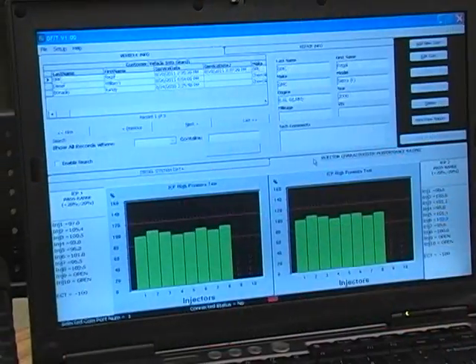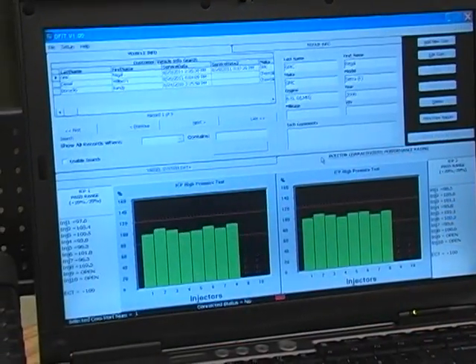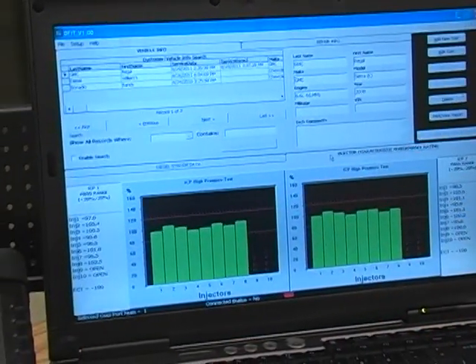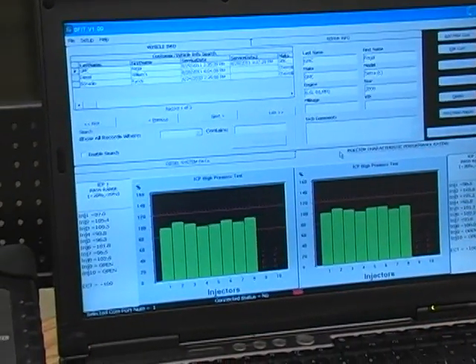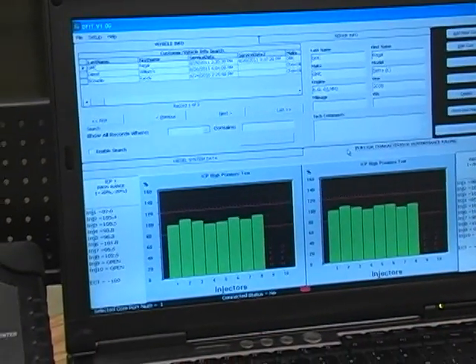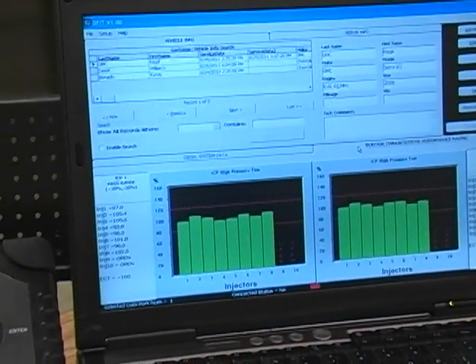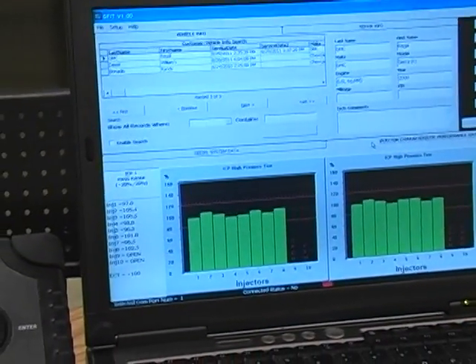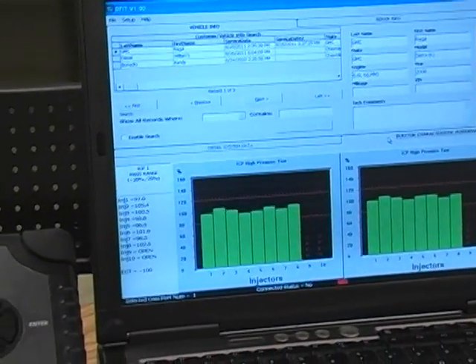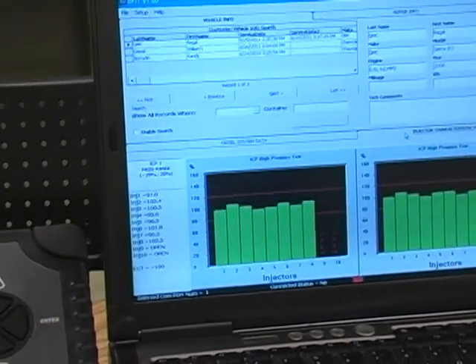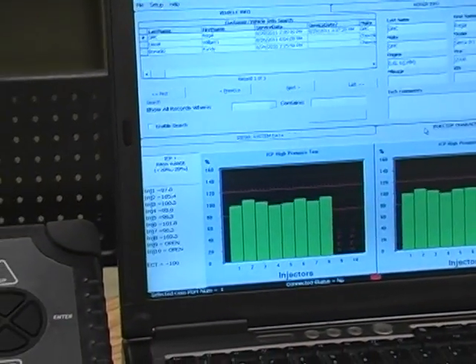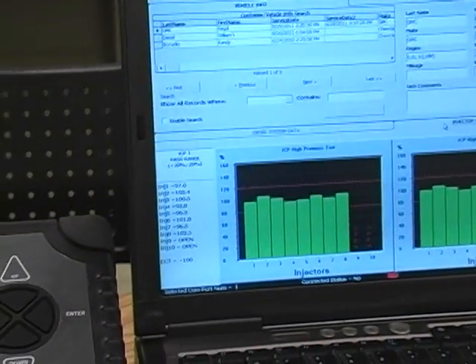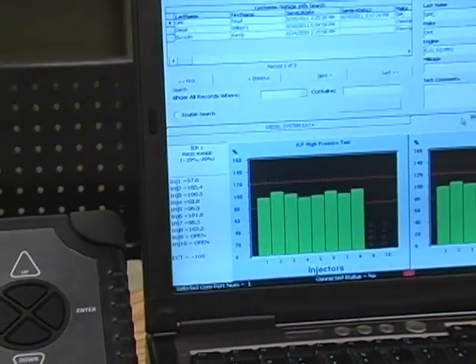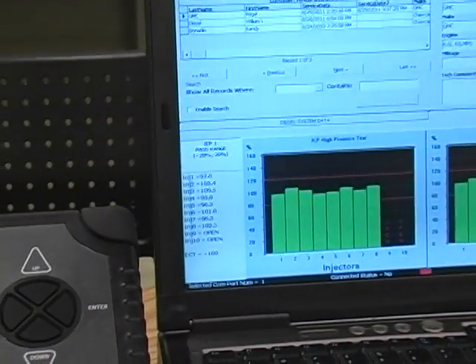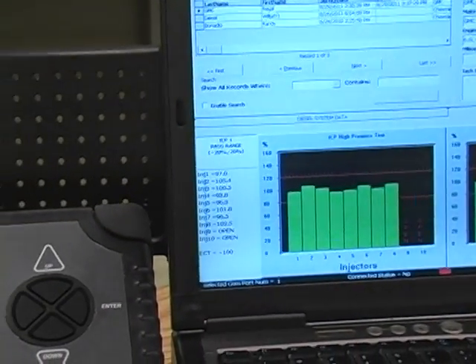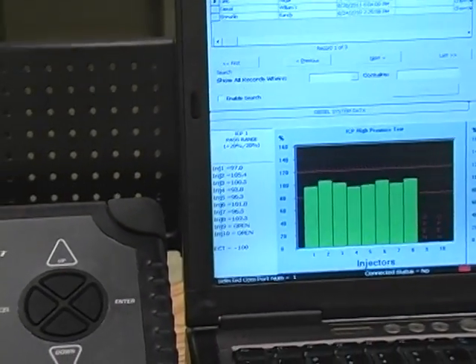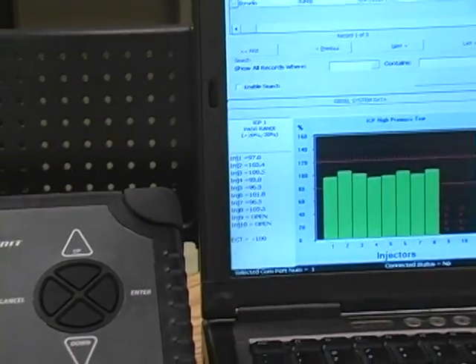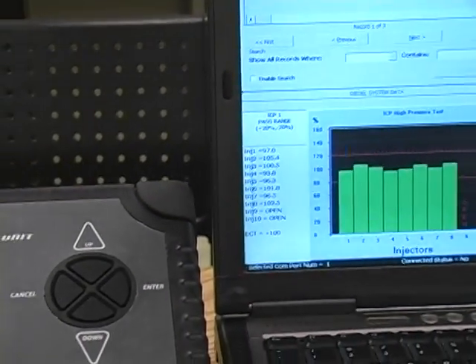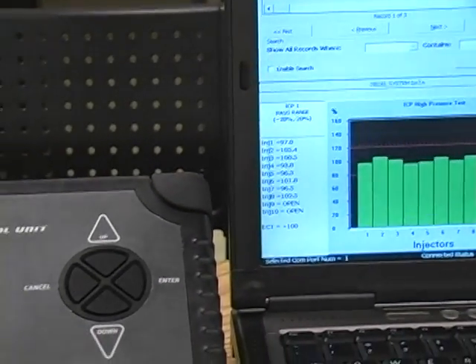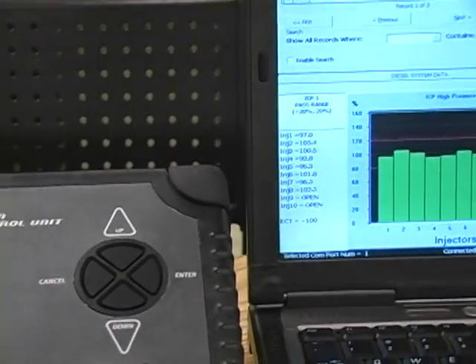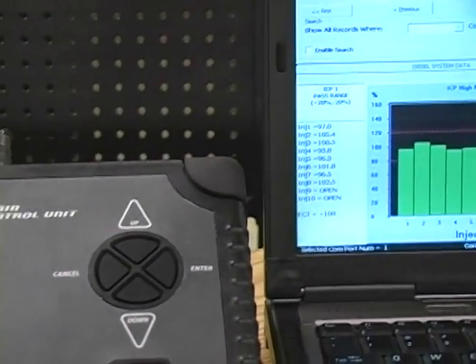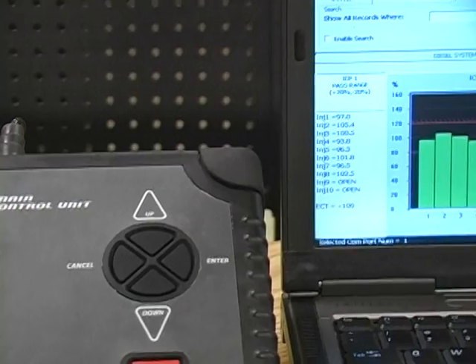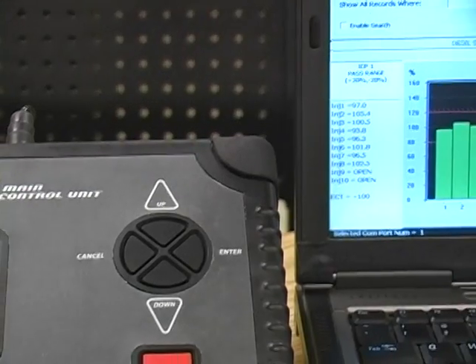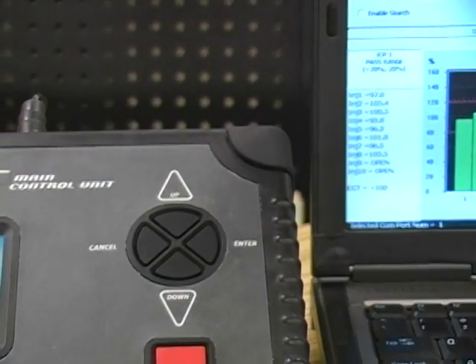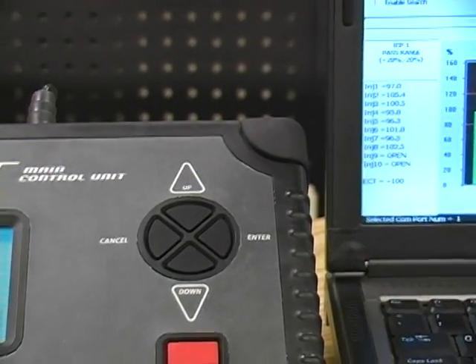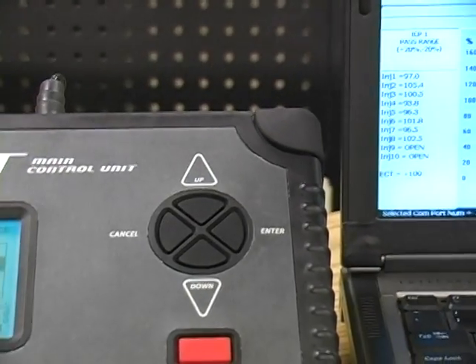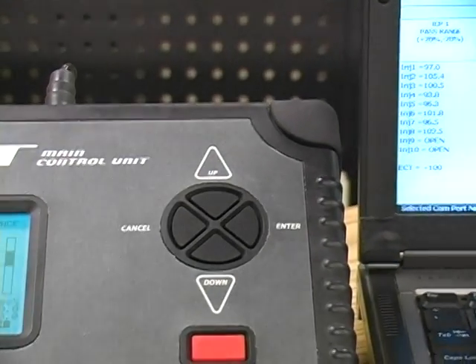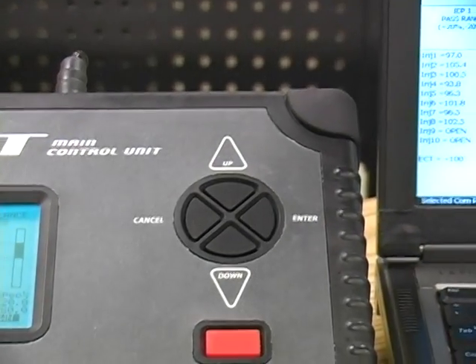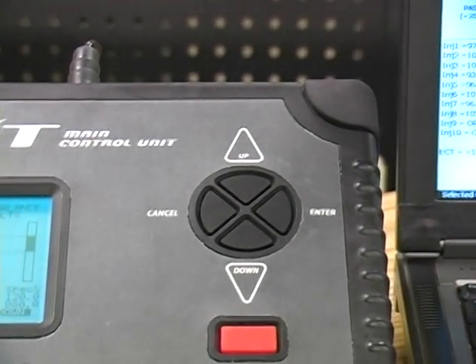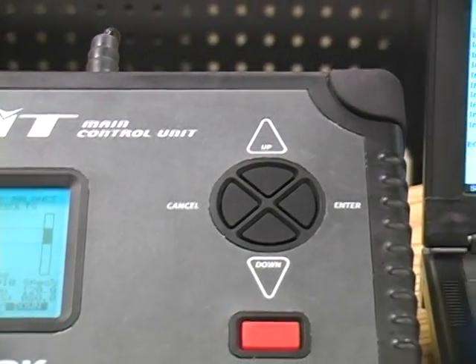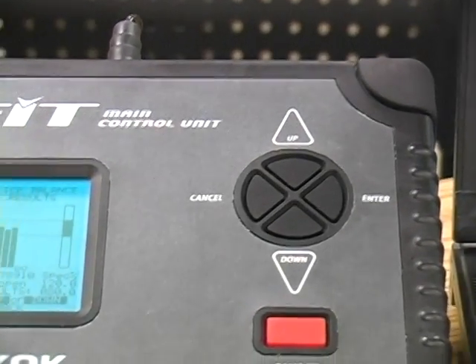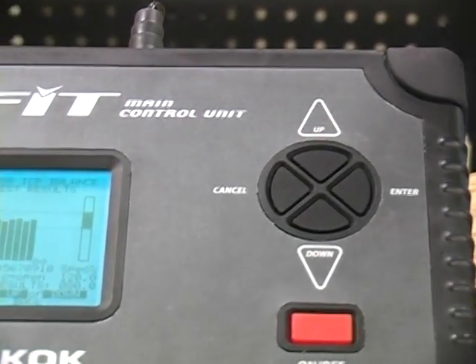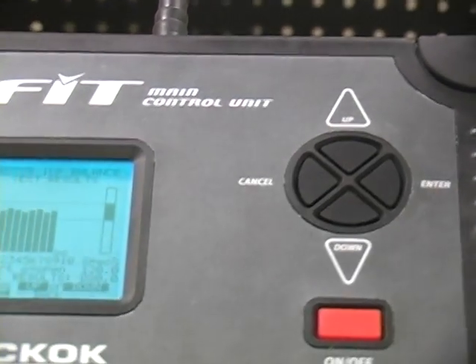Here you can see we've uploaded the data from the DFID to a PC so we can interpret the information on our PC.